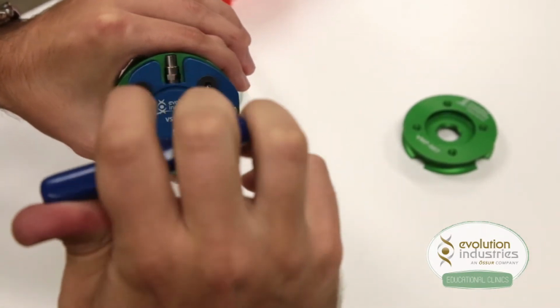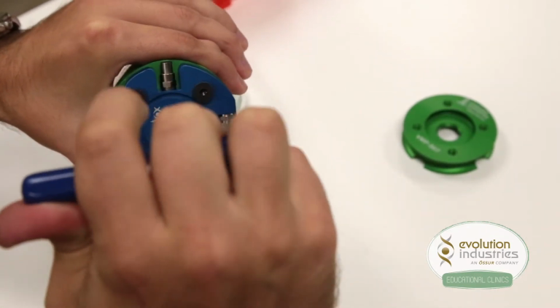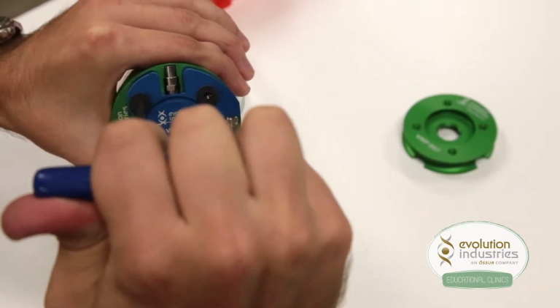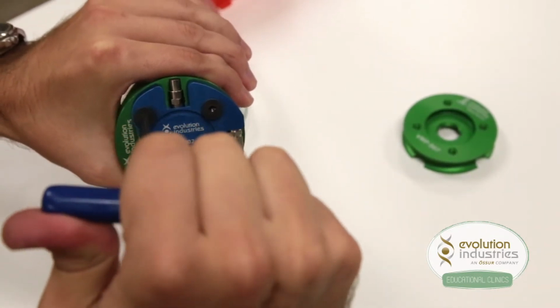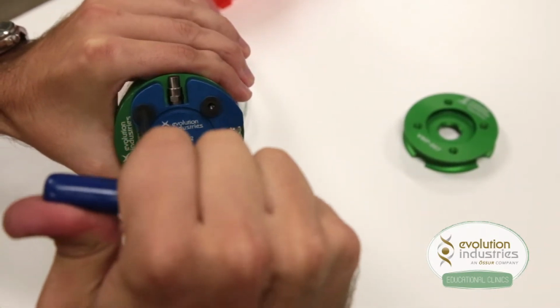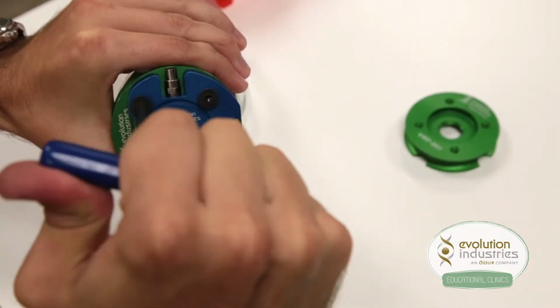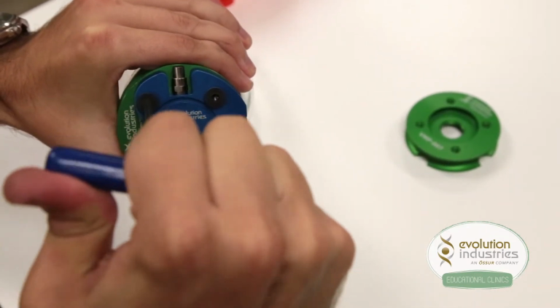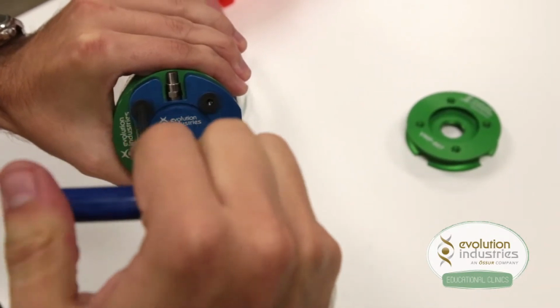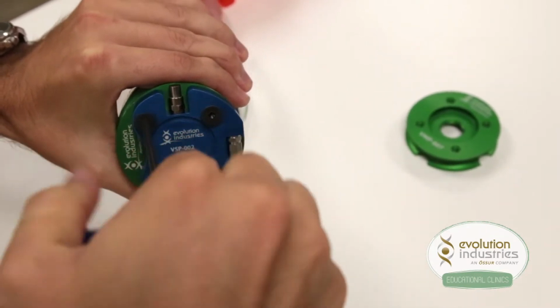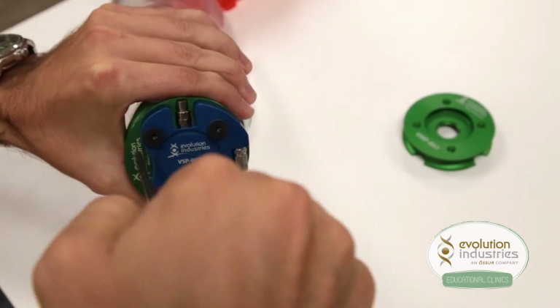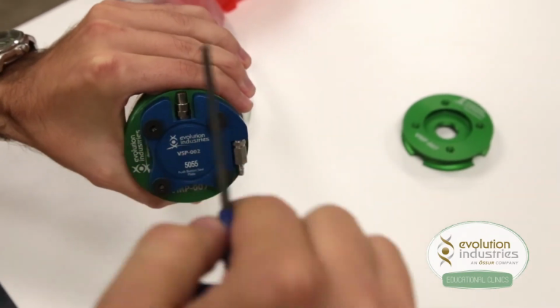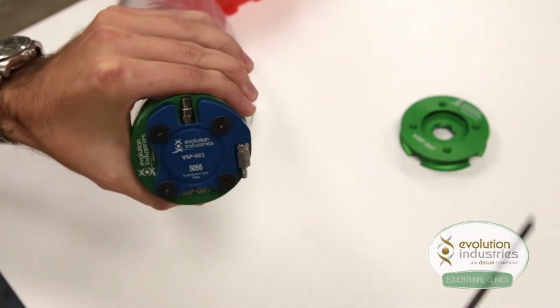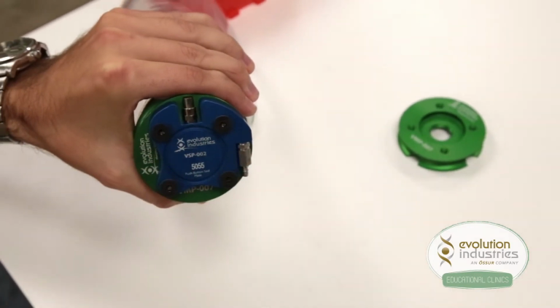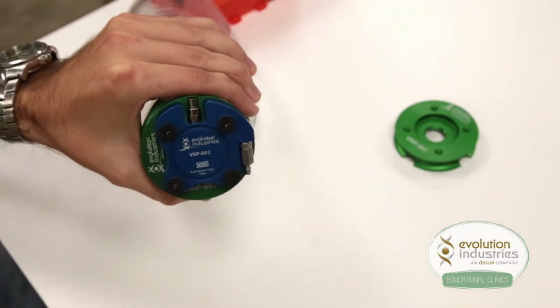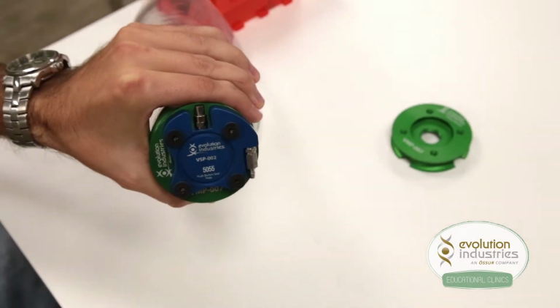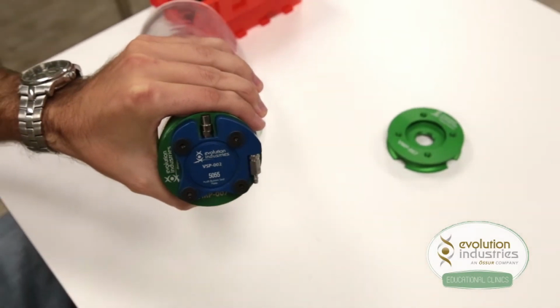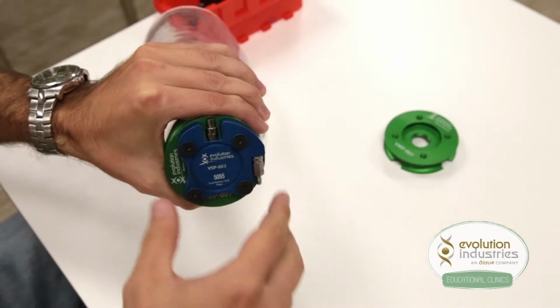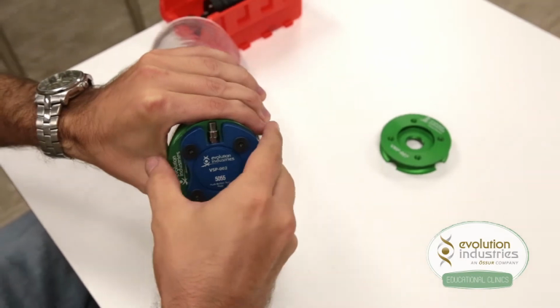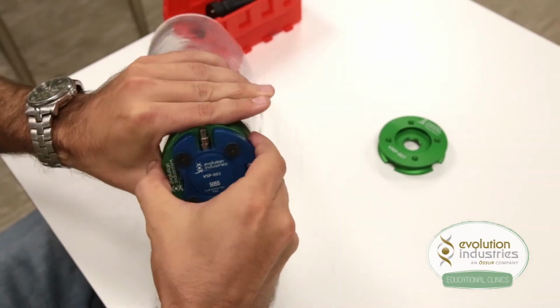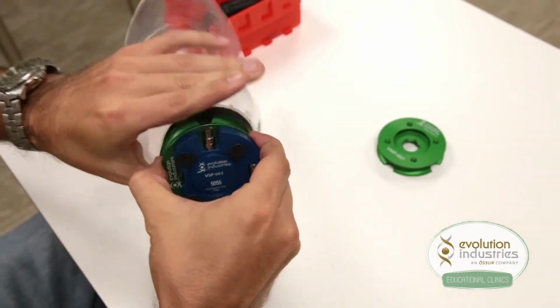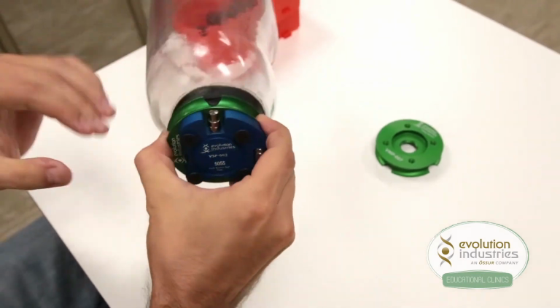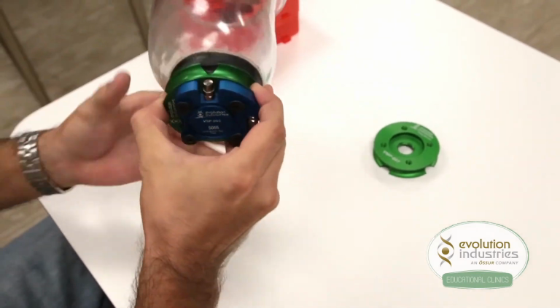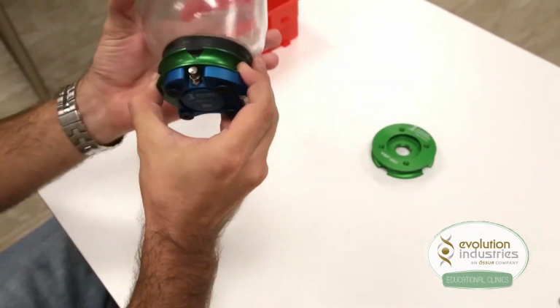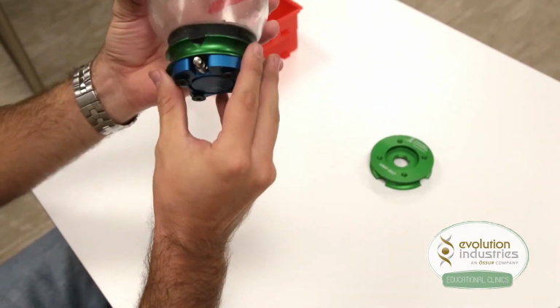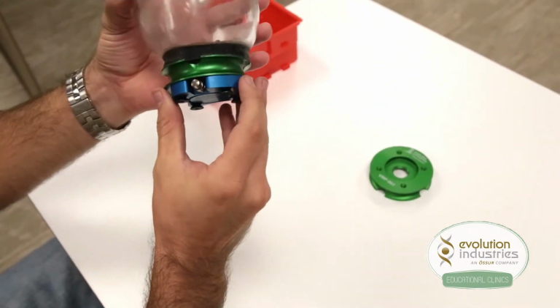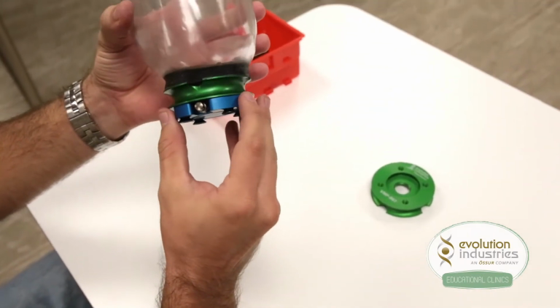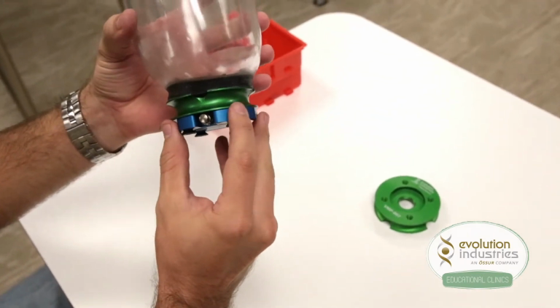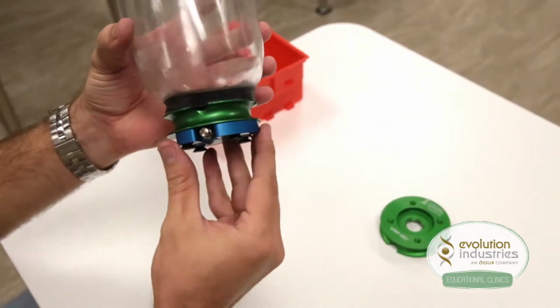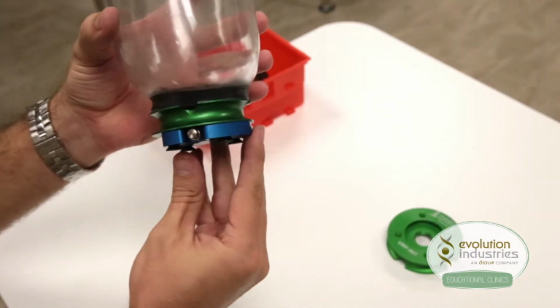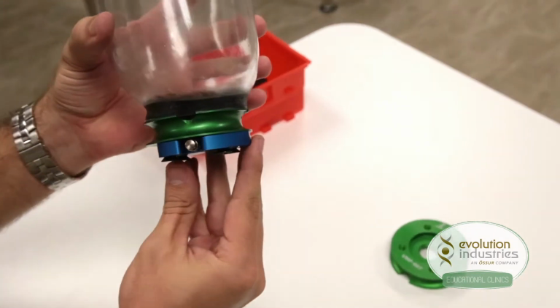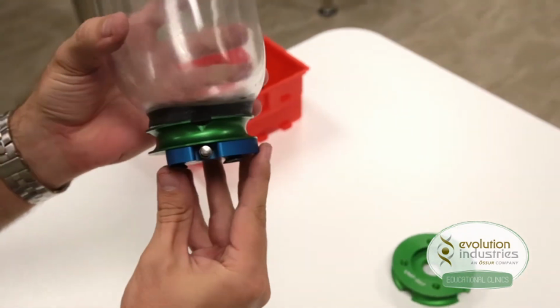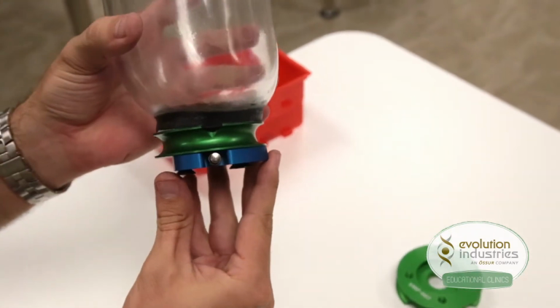Once the screws are tightened, inspect the plates to make sure there are no gaps in between.